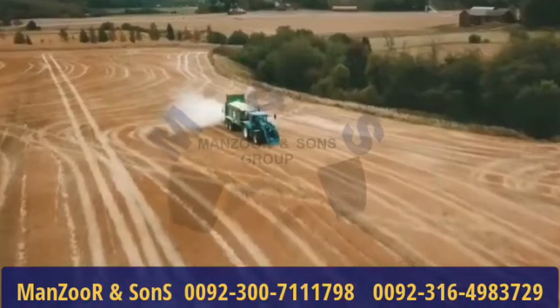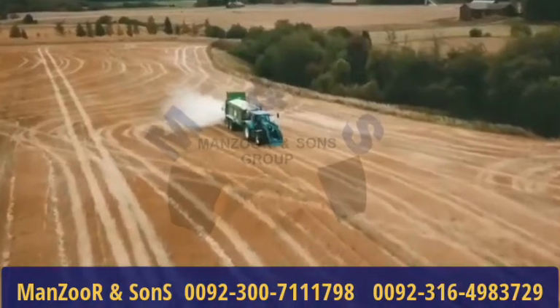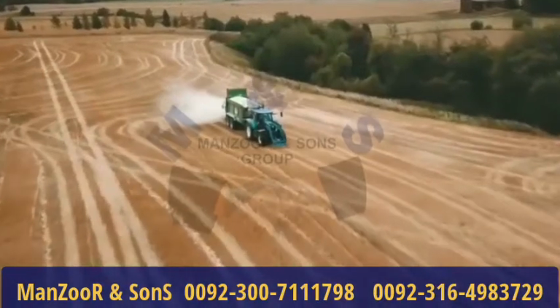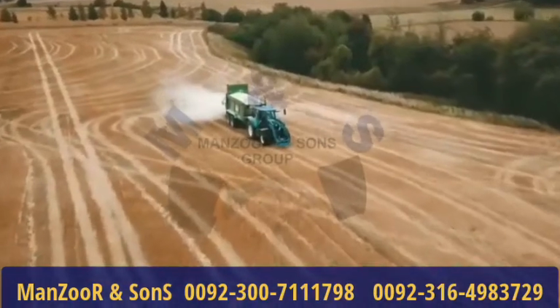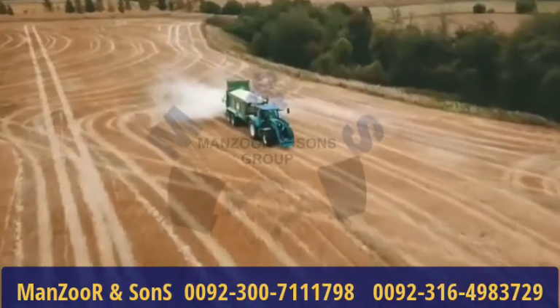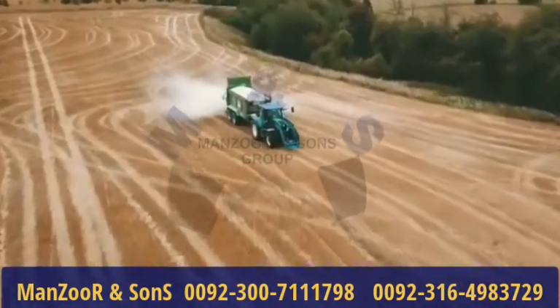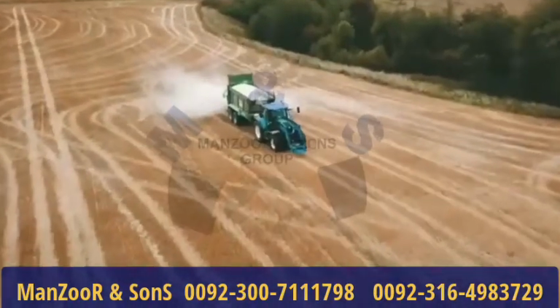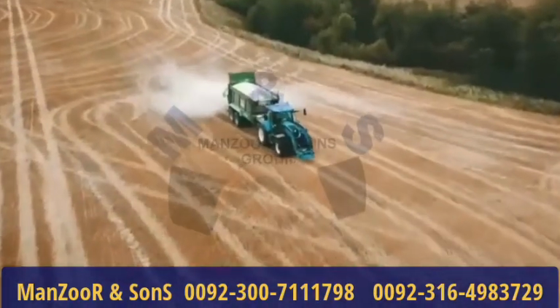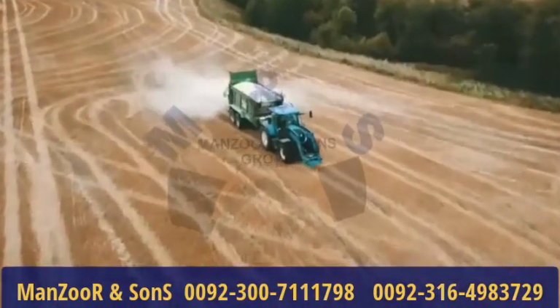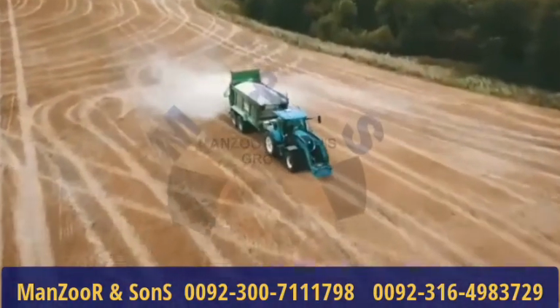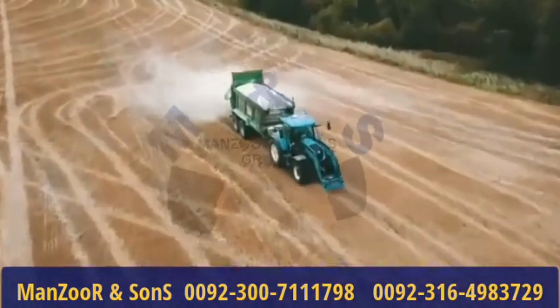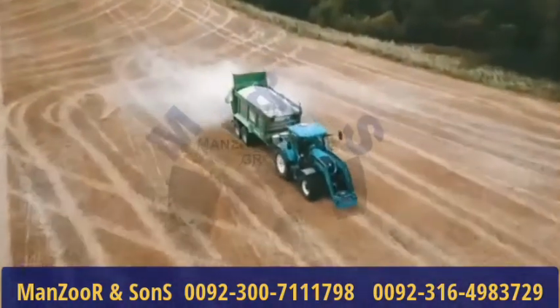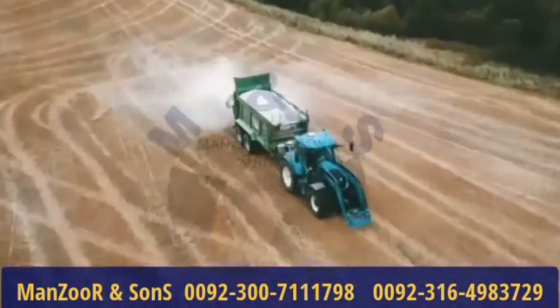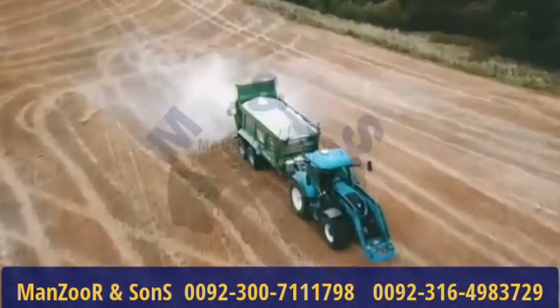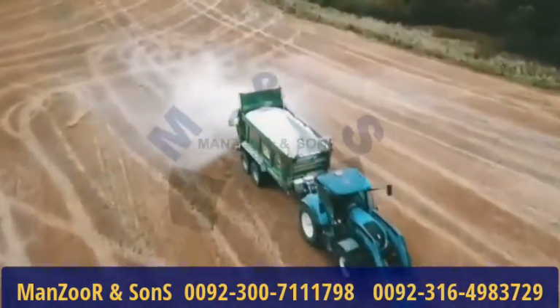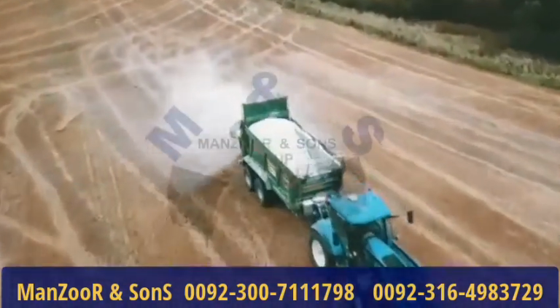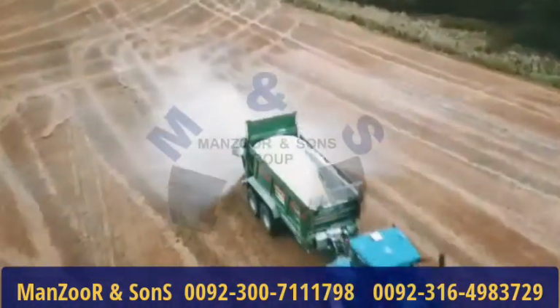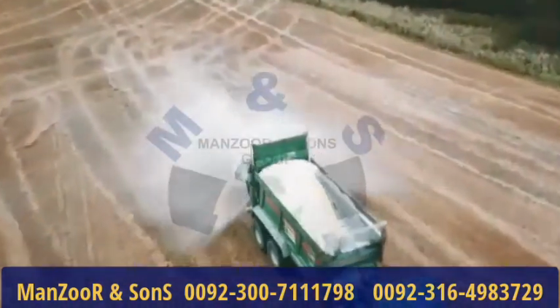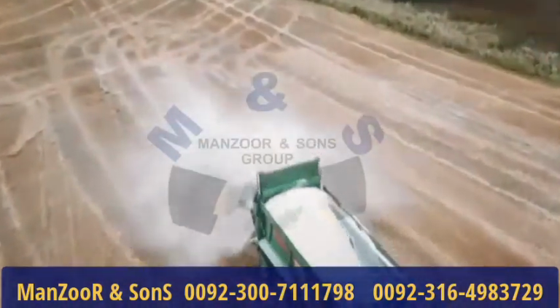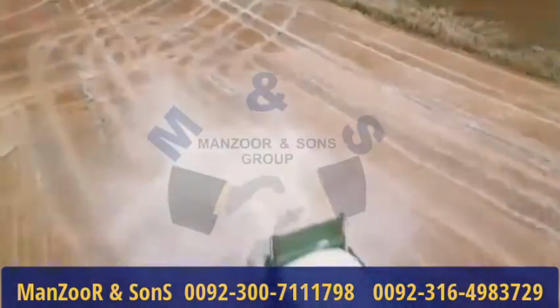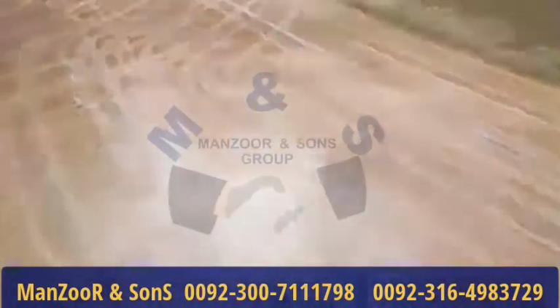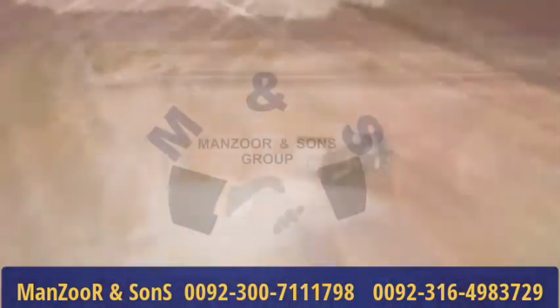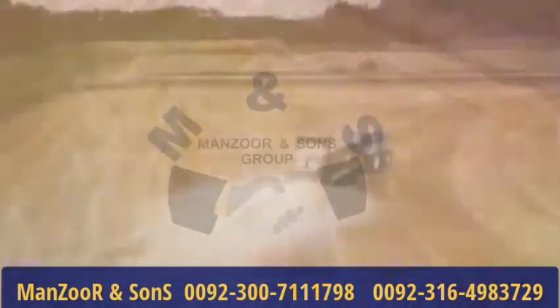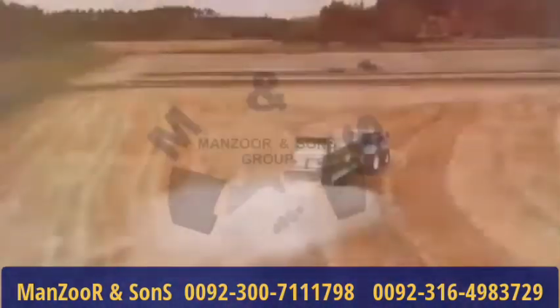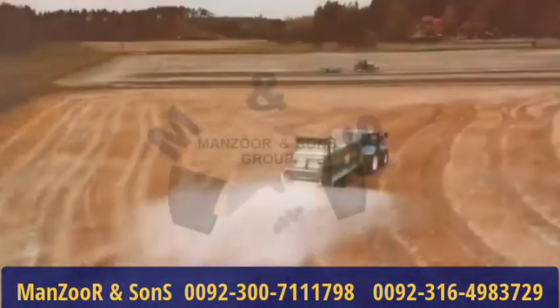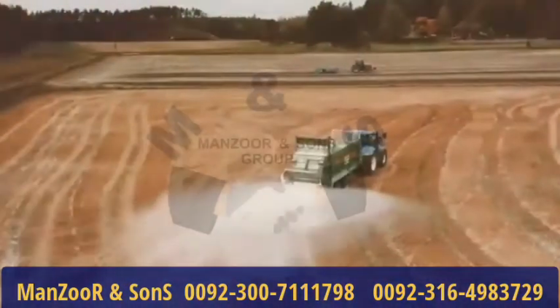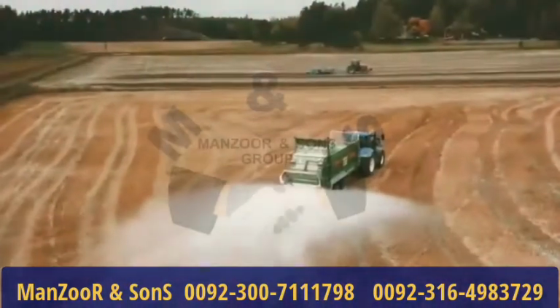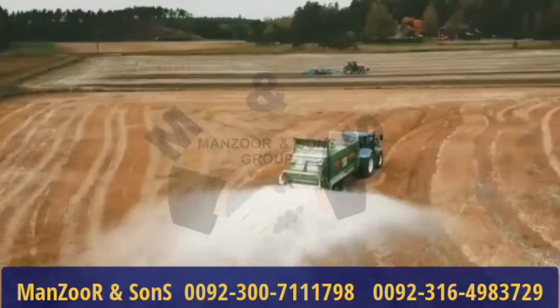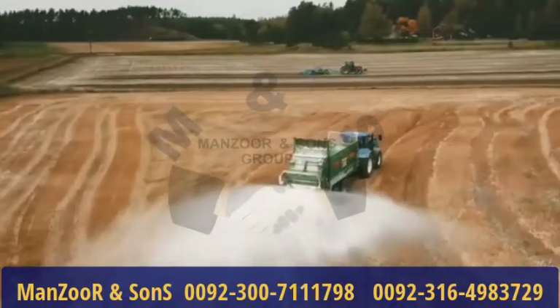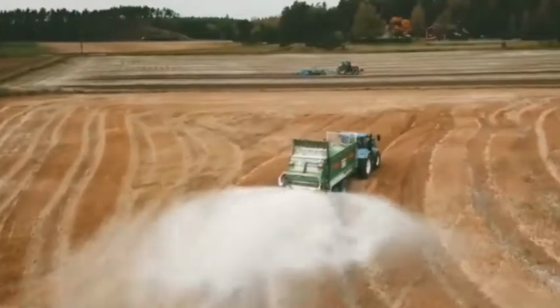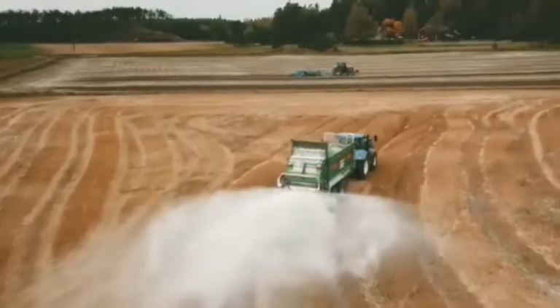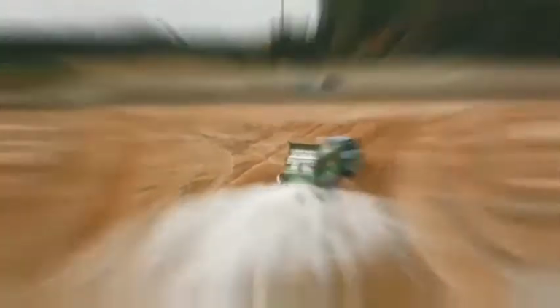The next step is to build up the soil with plenty of organic matter. Gypsum is a soft sulfate mineral composed of calcium sulfate dihydrate.